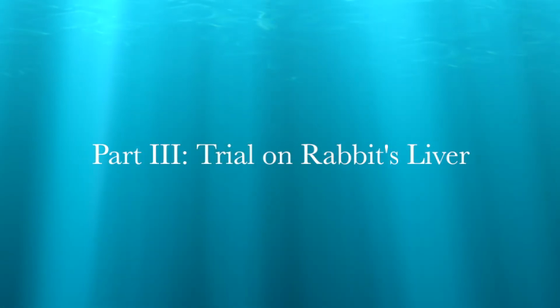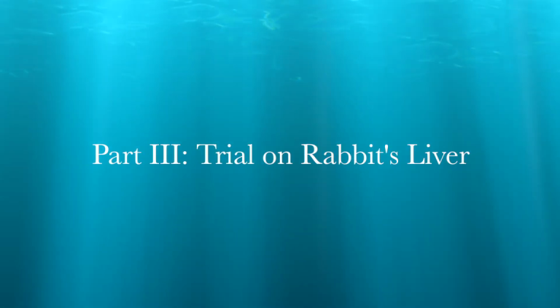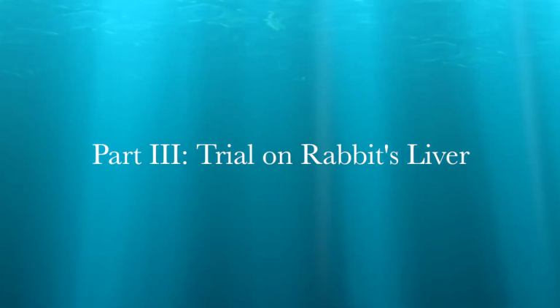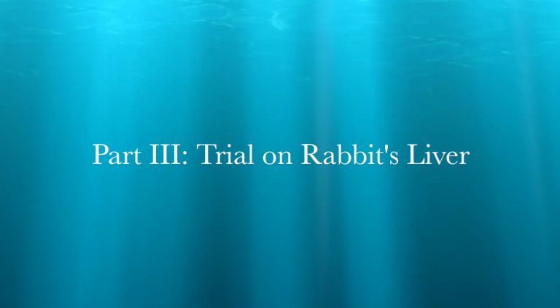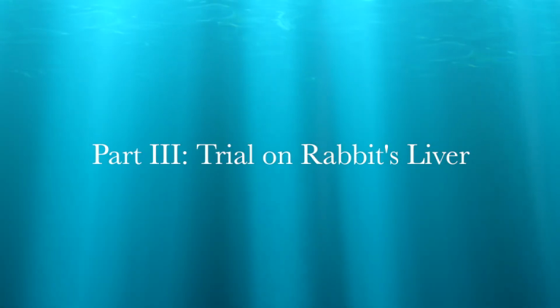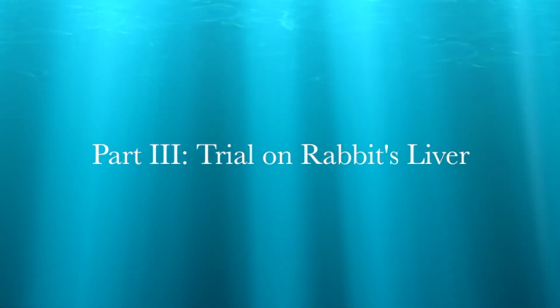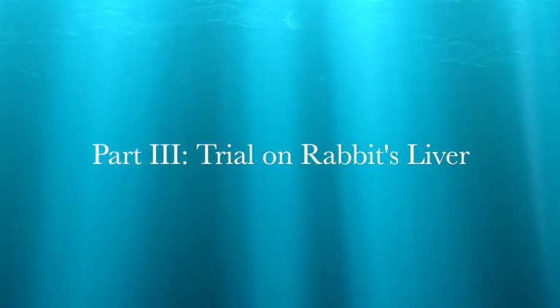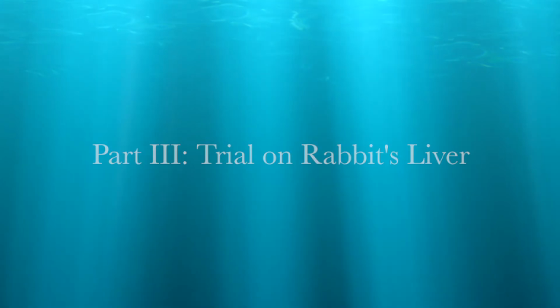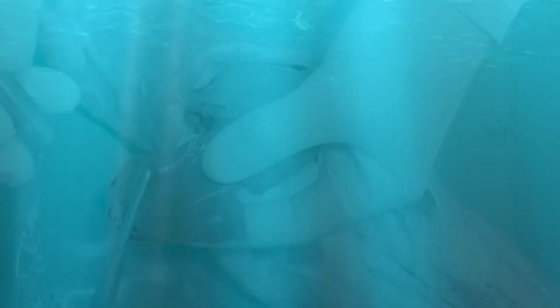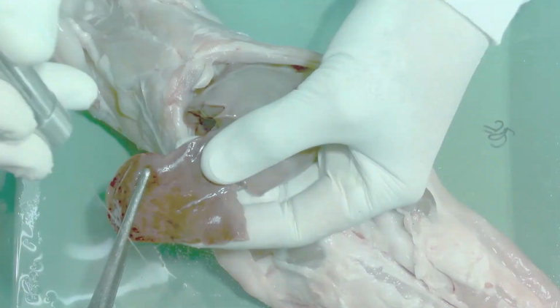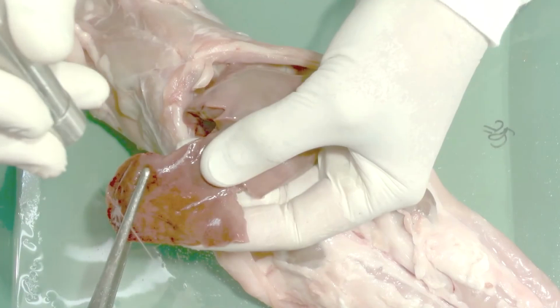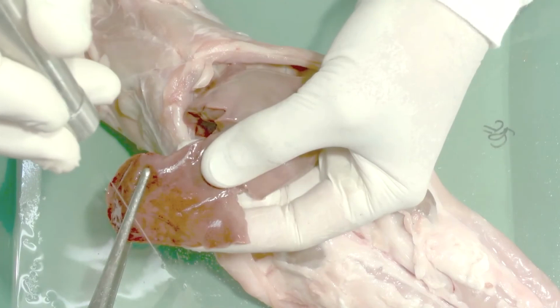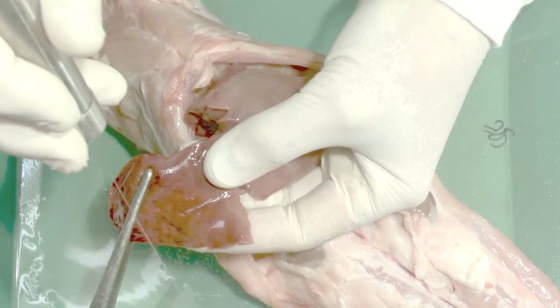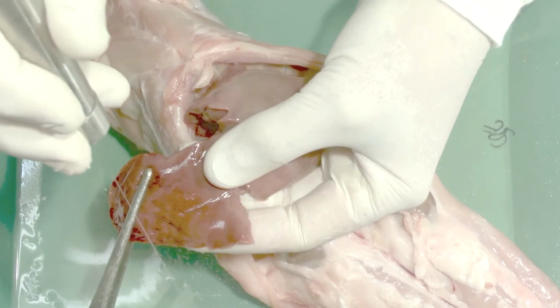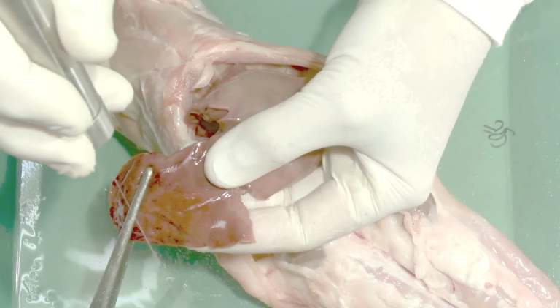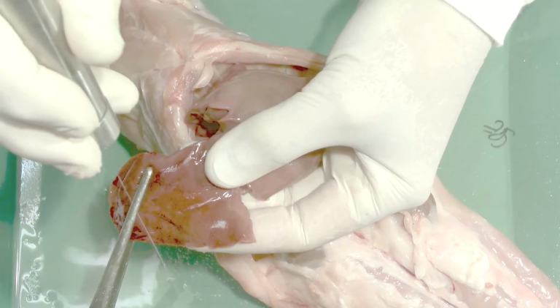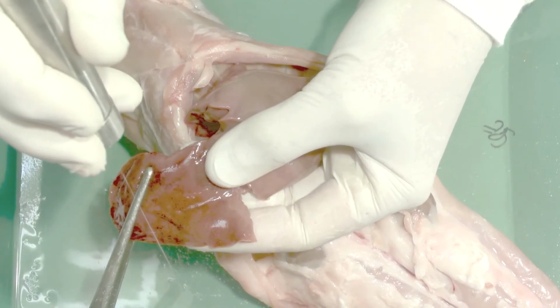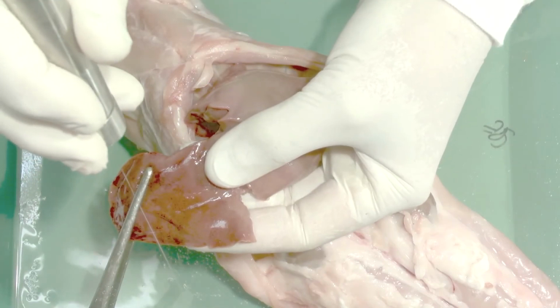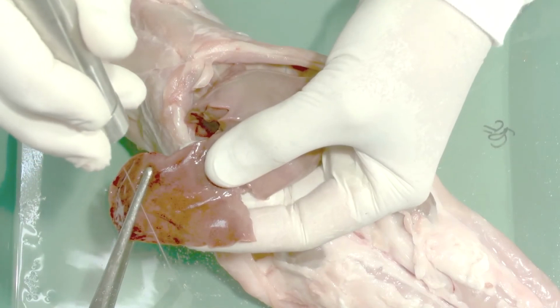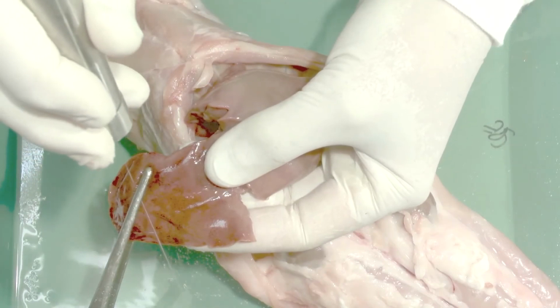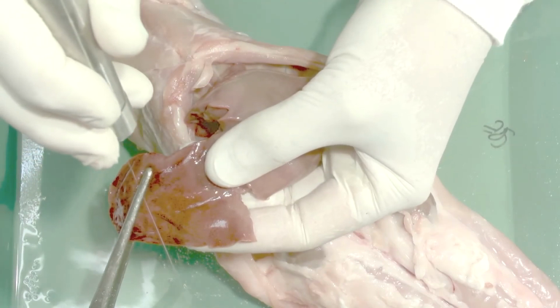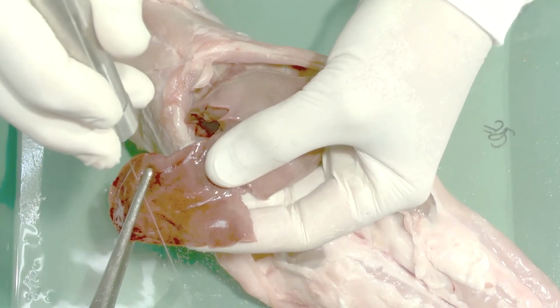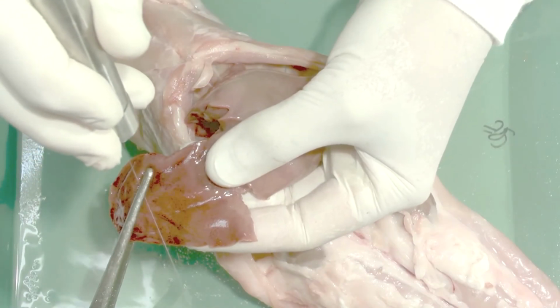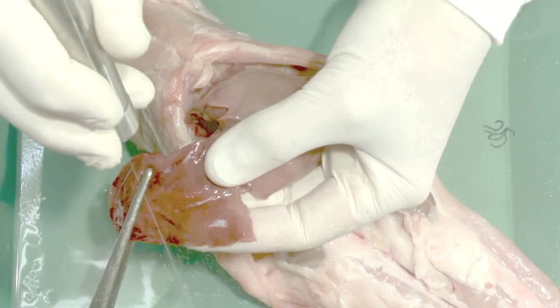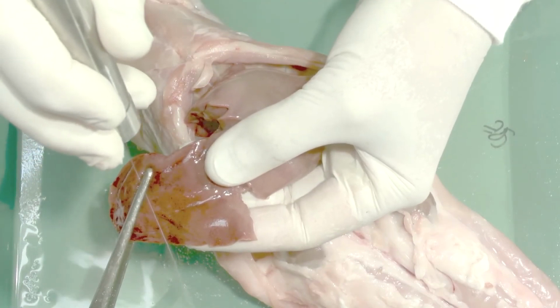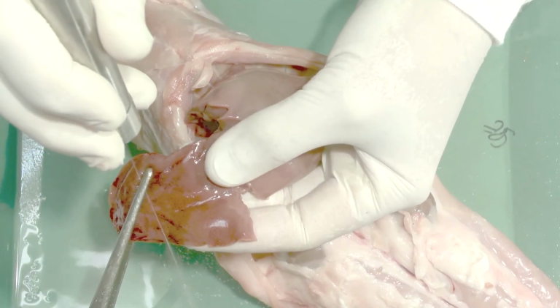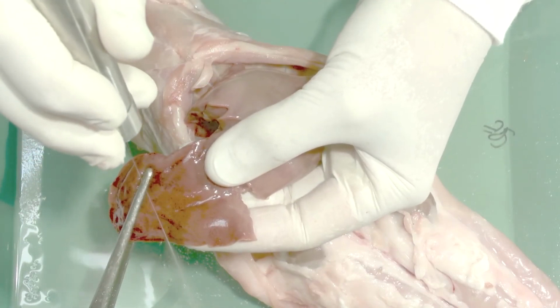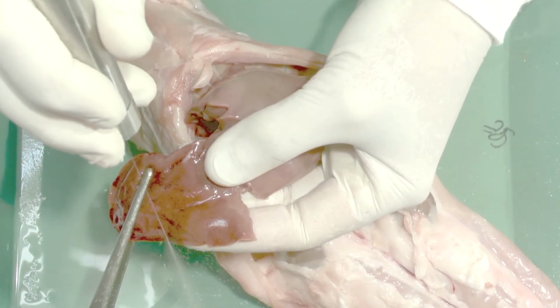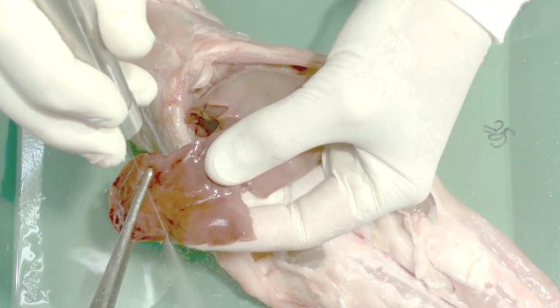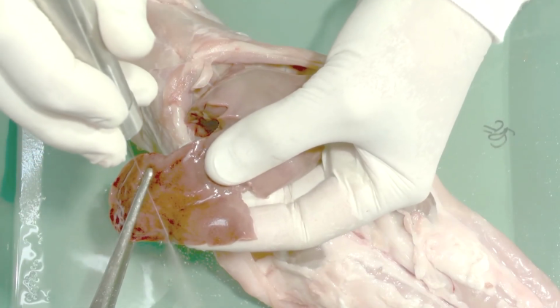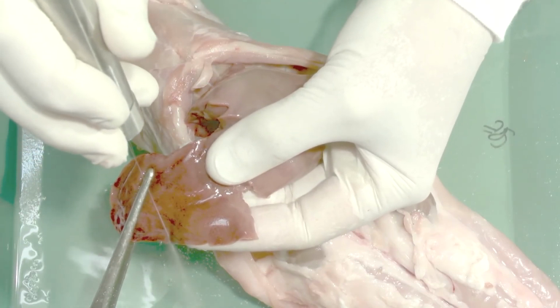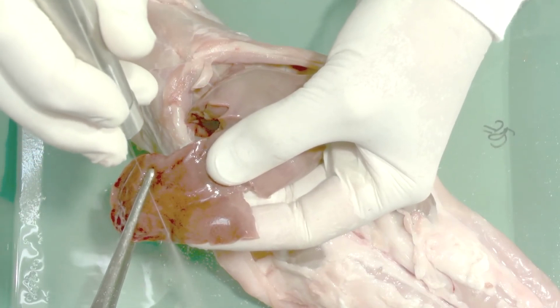Here again, but this time with a rabbit liver, you will notice how sharp and accurate this device is.